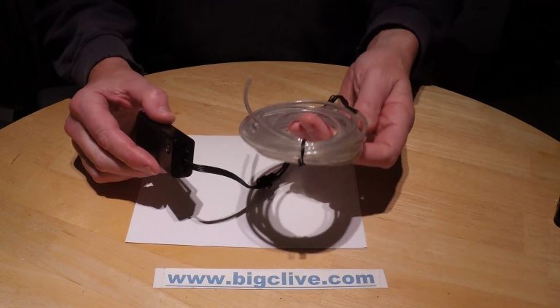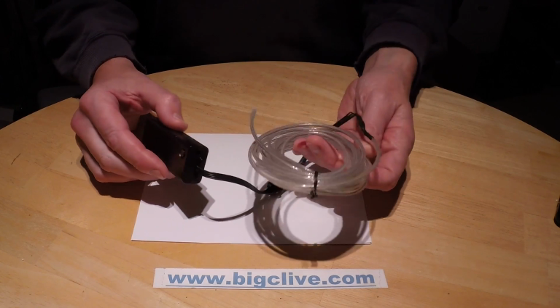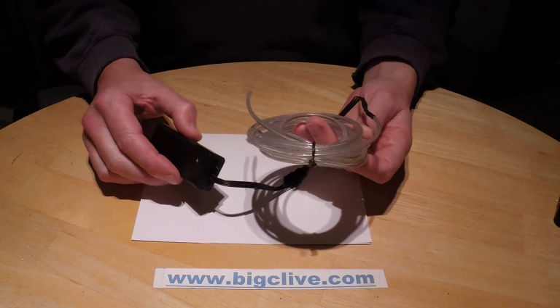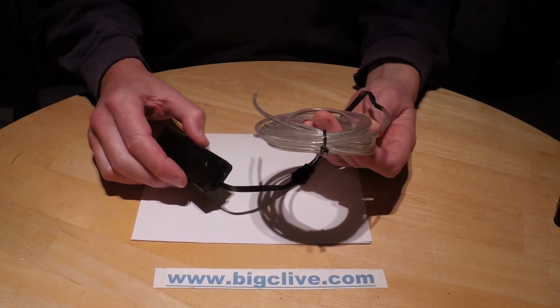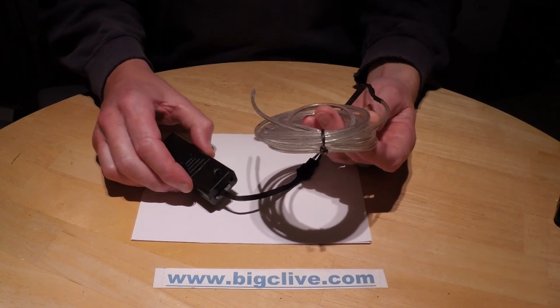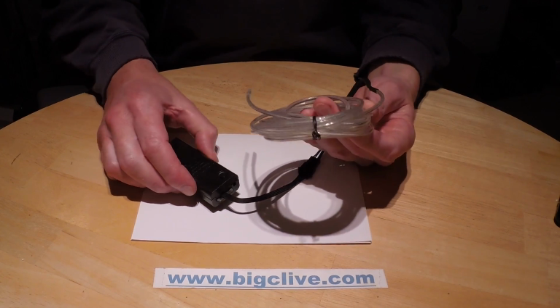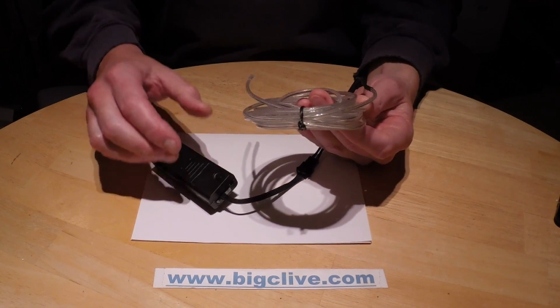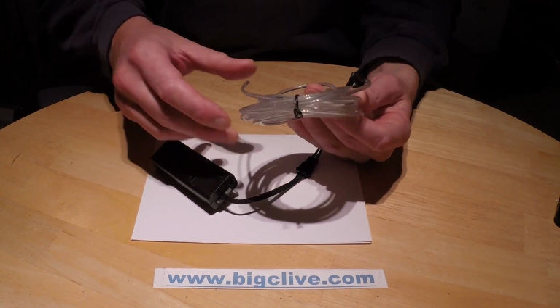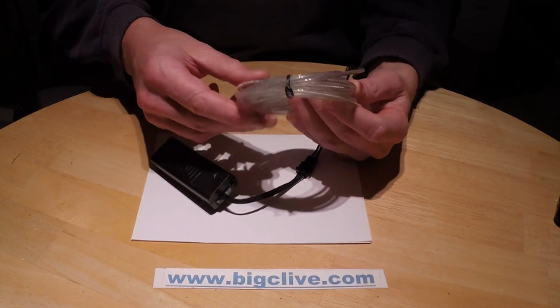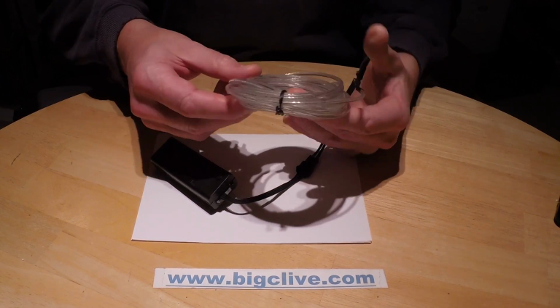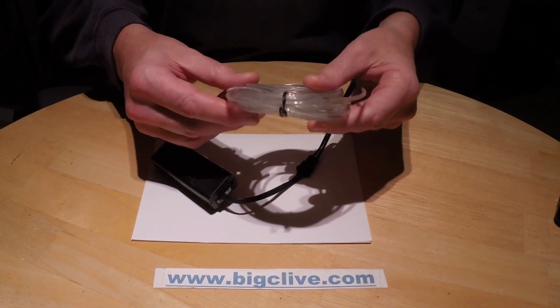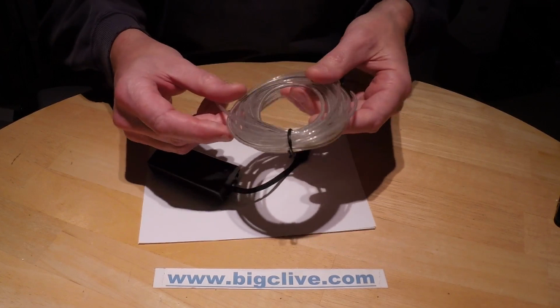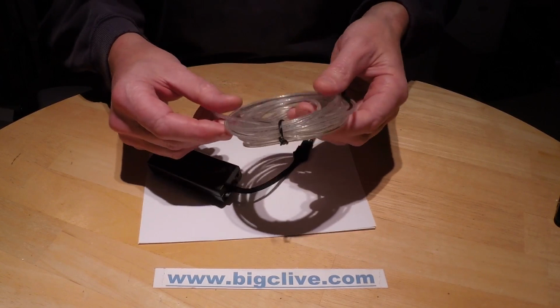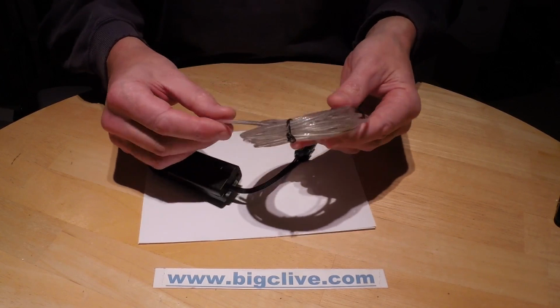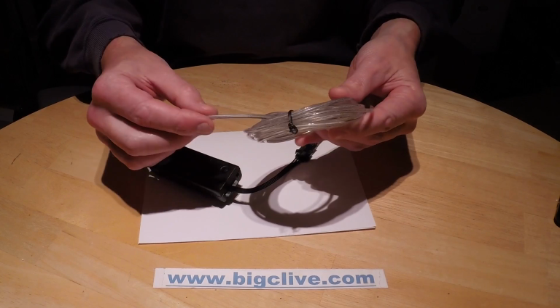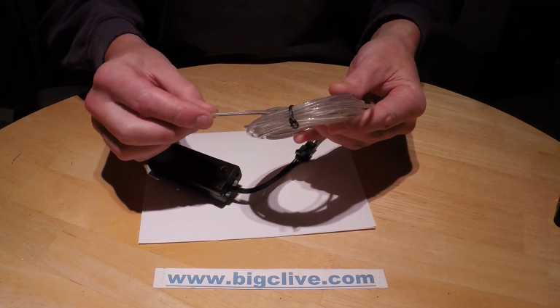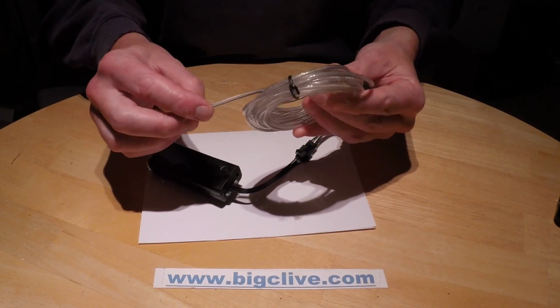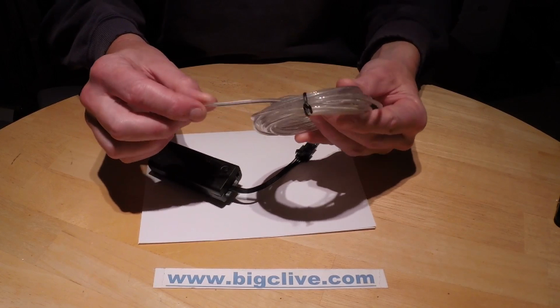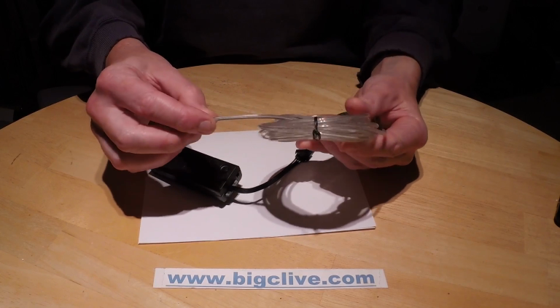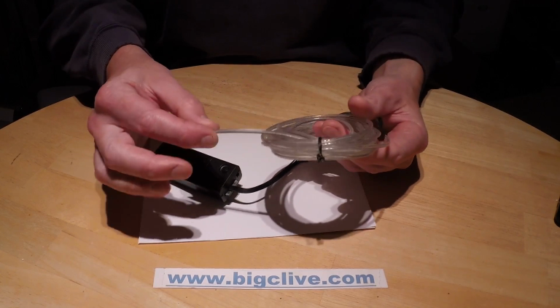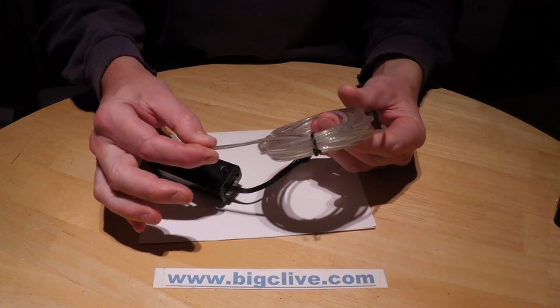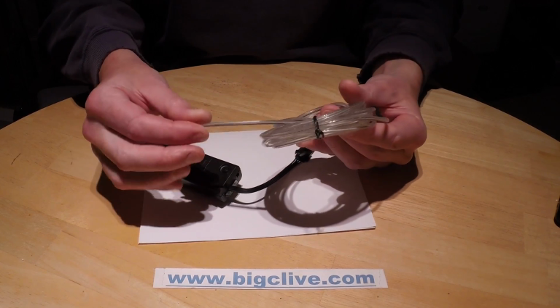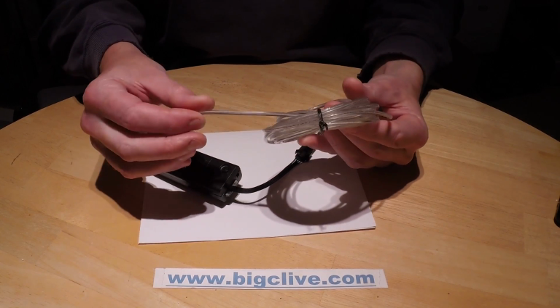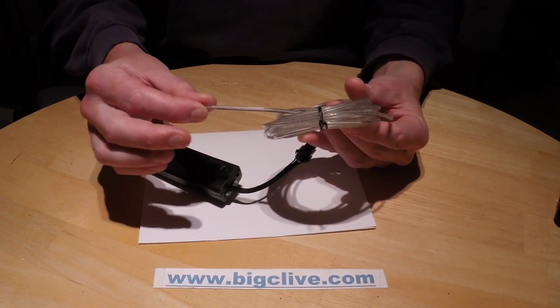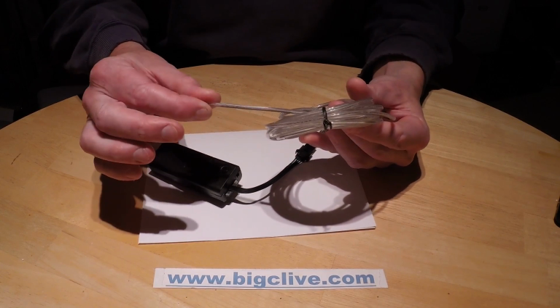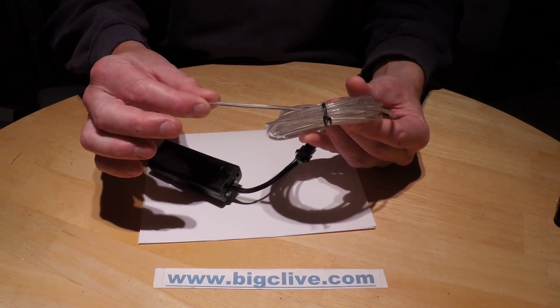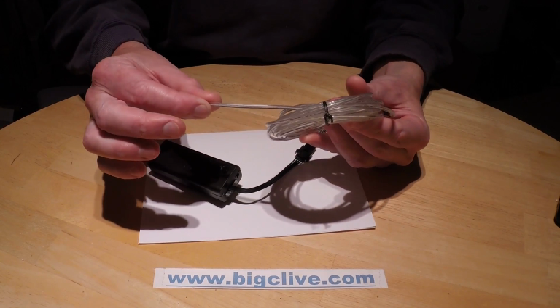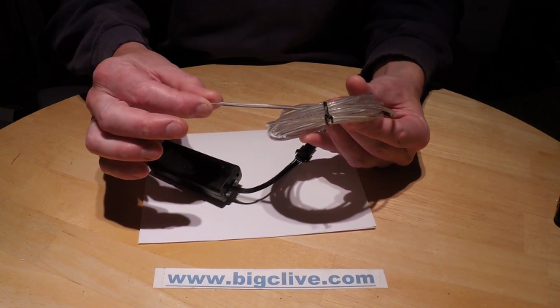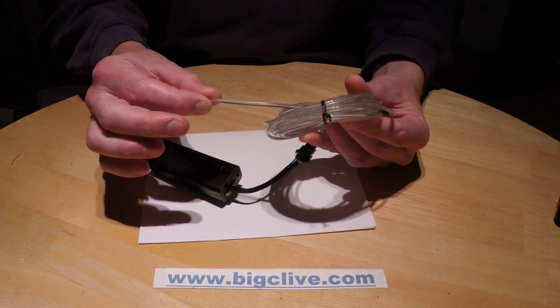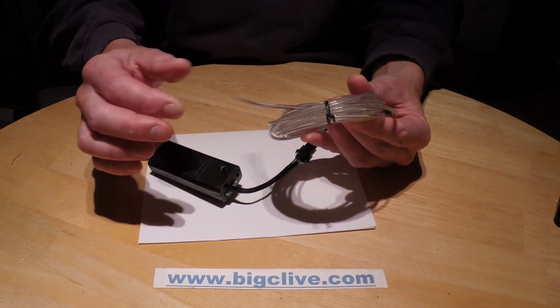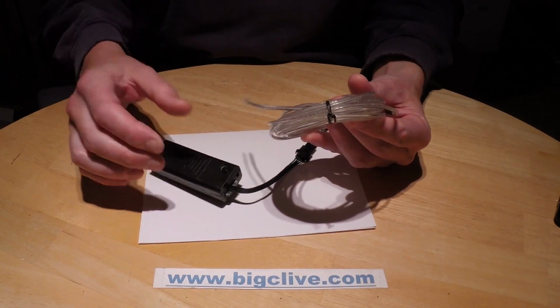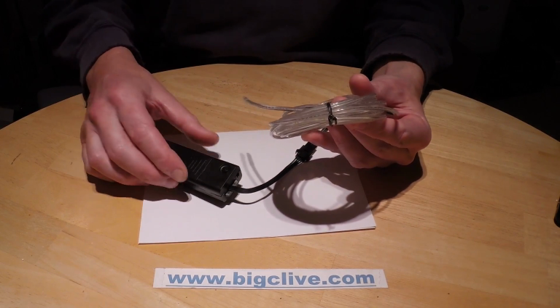Electroluminescent wire. Now, there's nothing new about electroluminescent wire, but this version has an interesting twist to it.